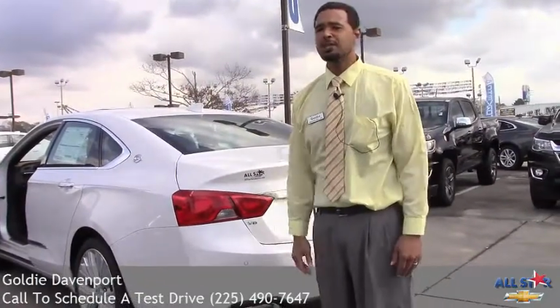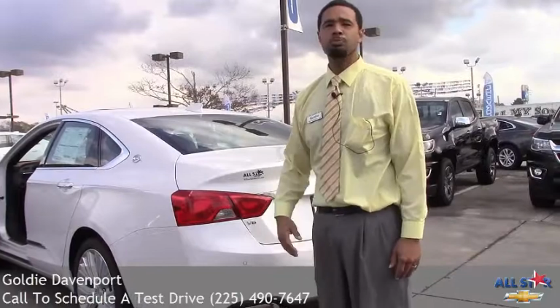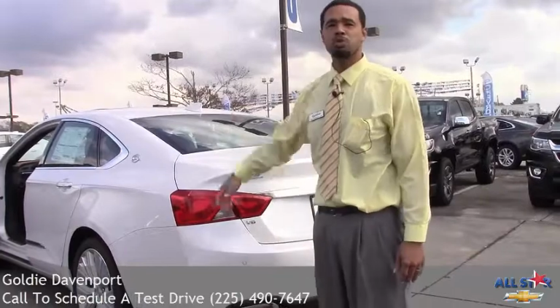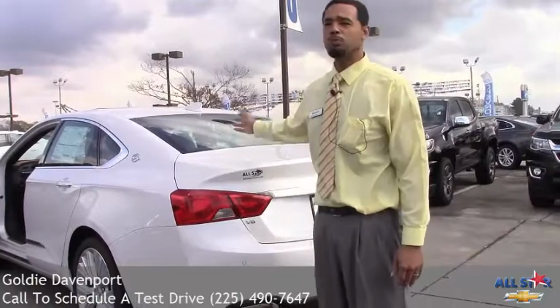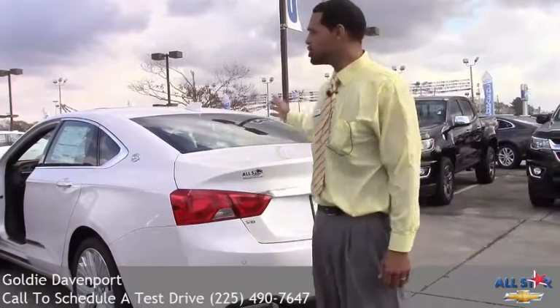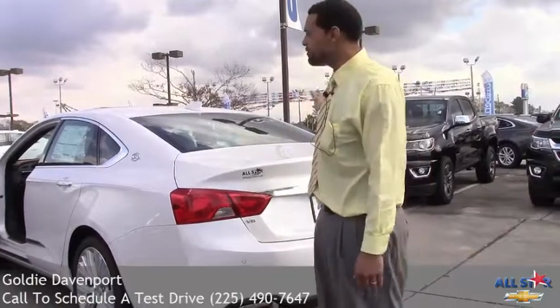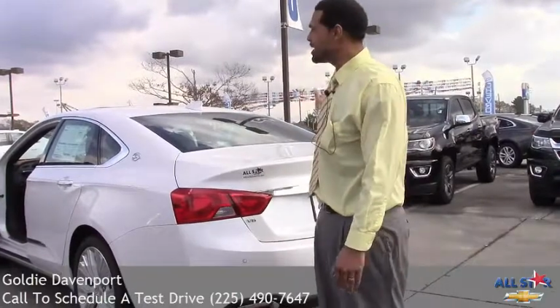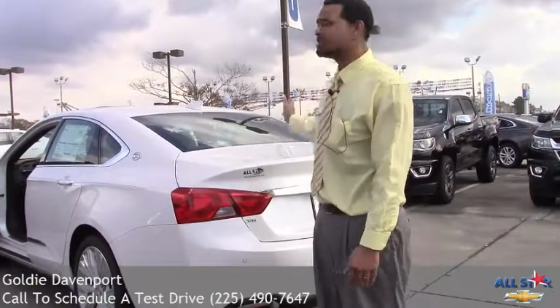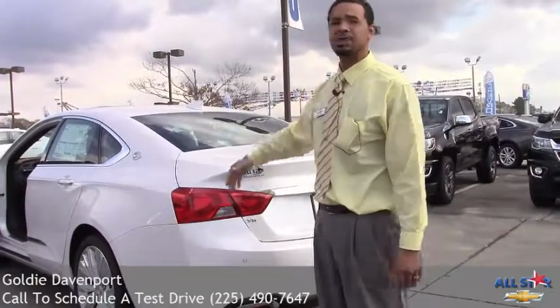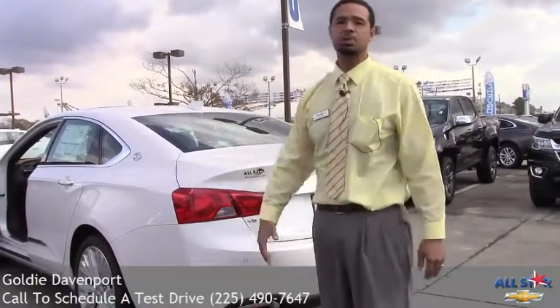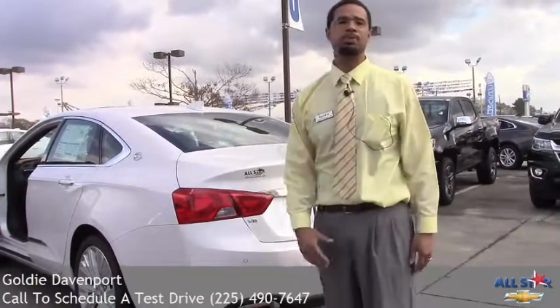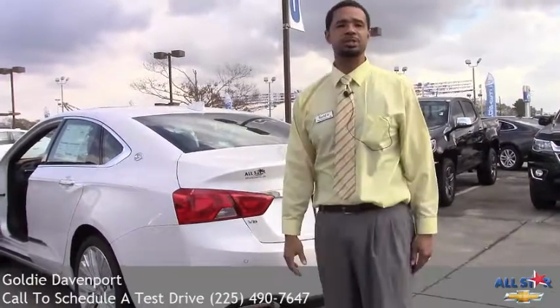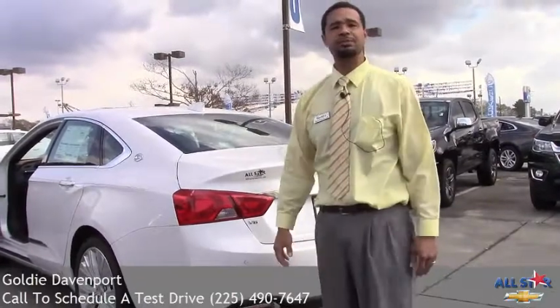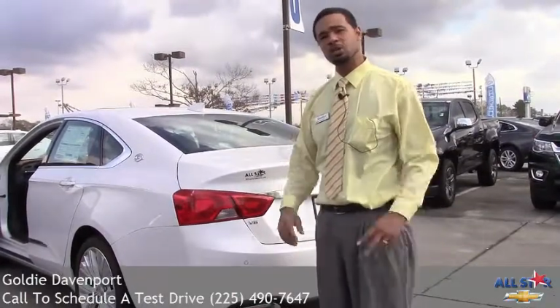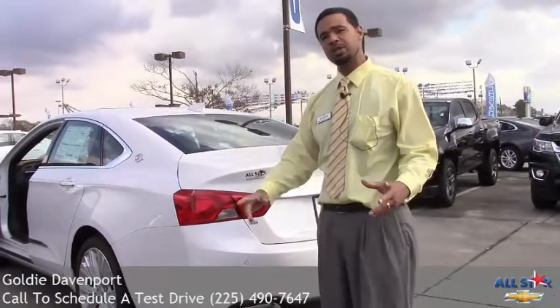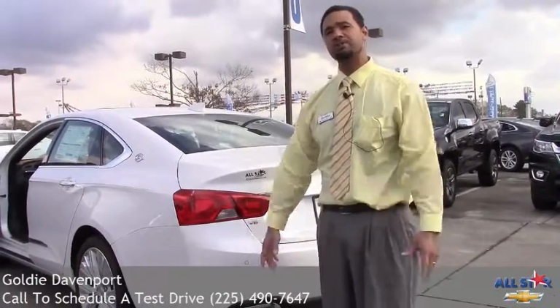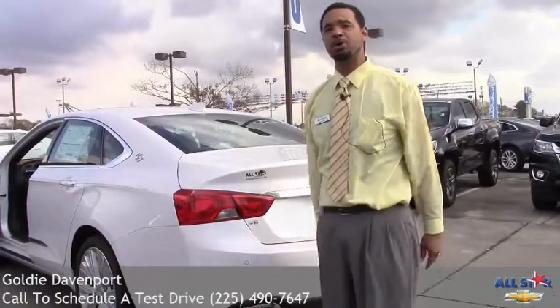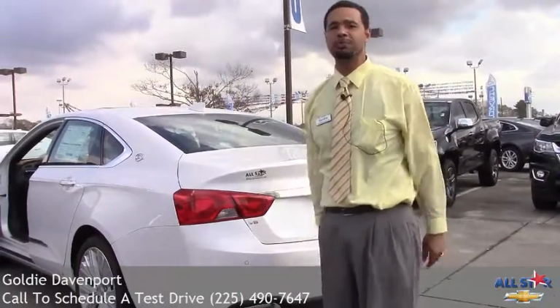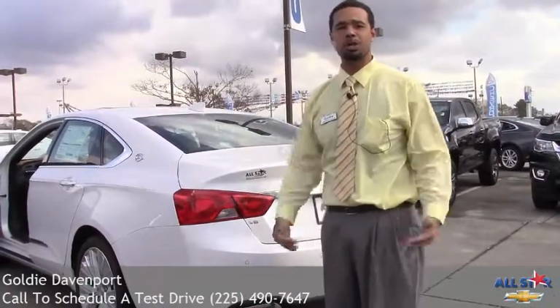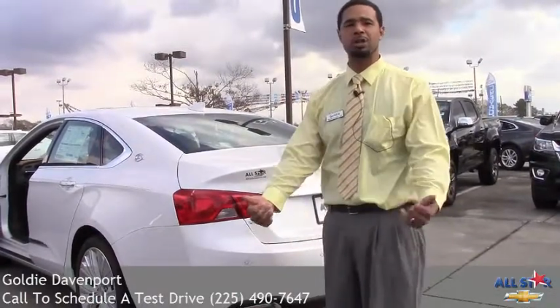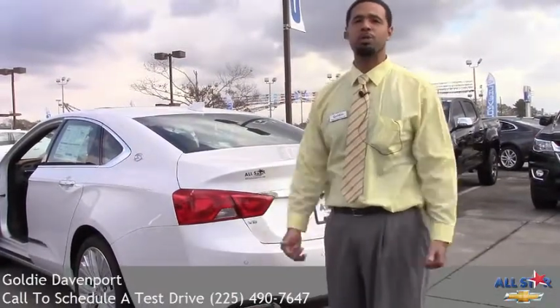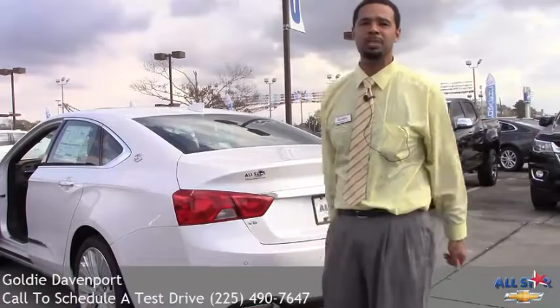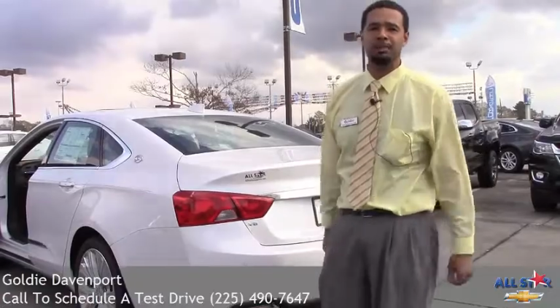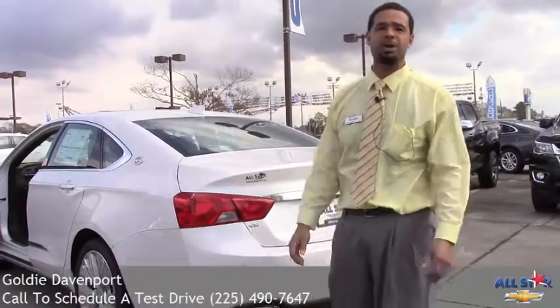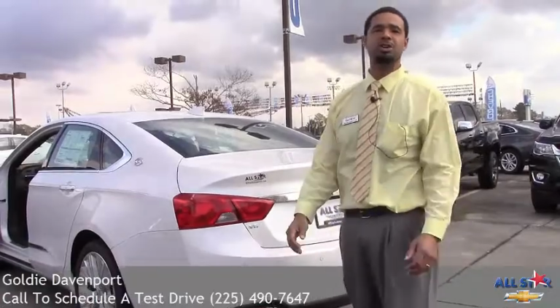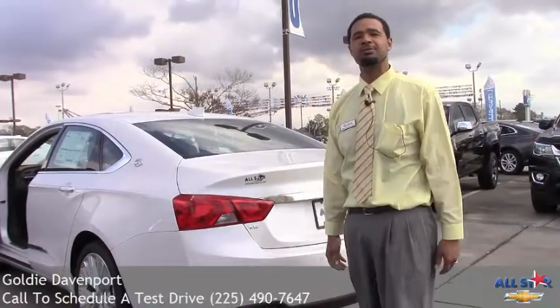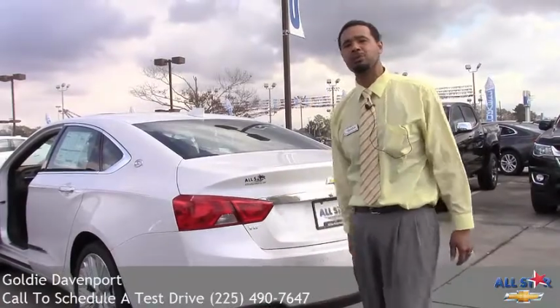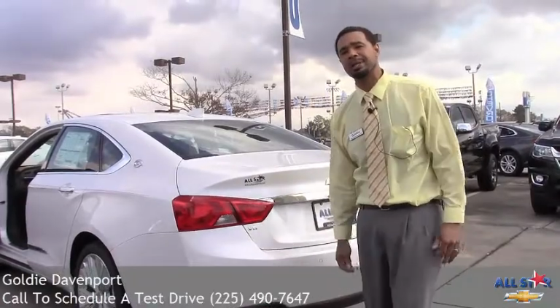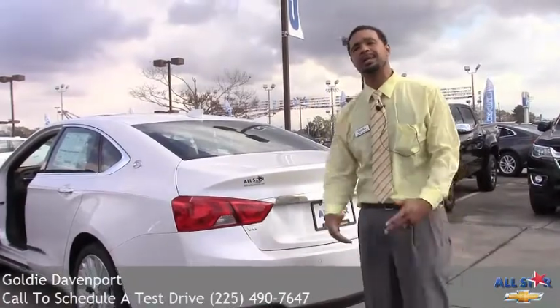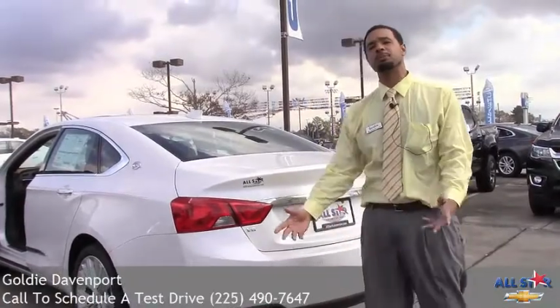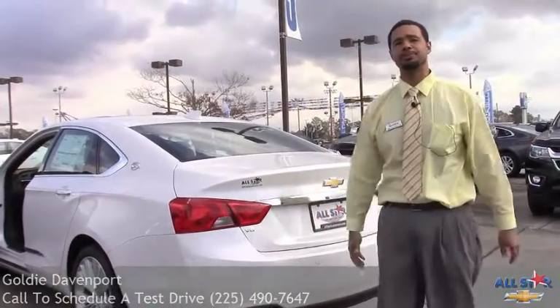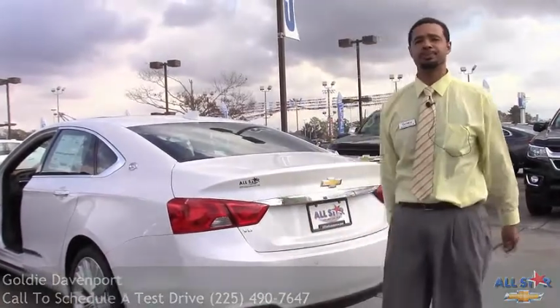There are multiple more features — everything in this vehicle is built for your safety. Those are the key components. If you want to learn more, please come by All Star Chevrolet. We'll be glad to help you.